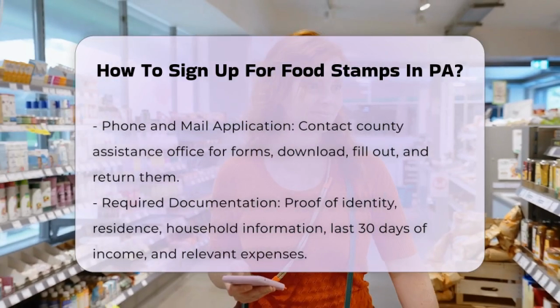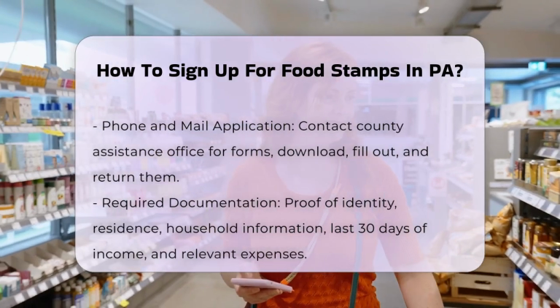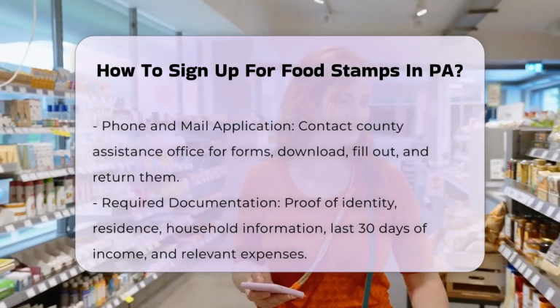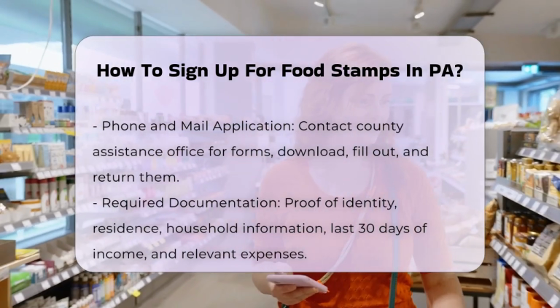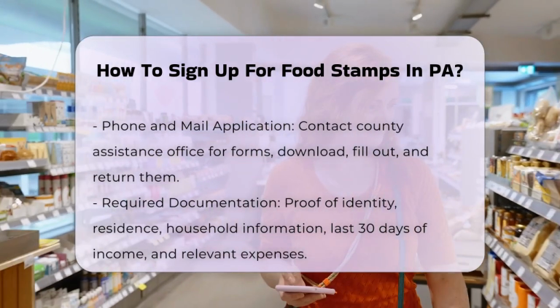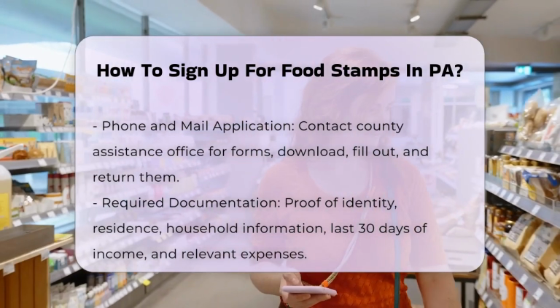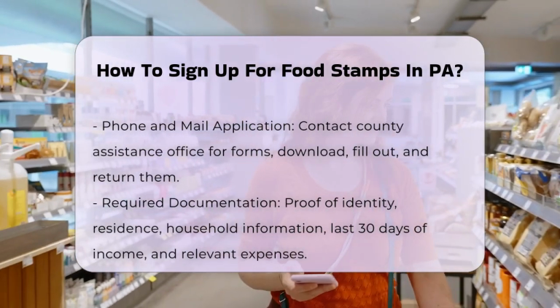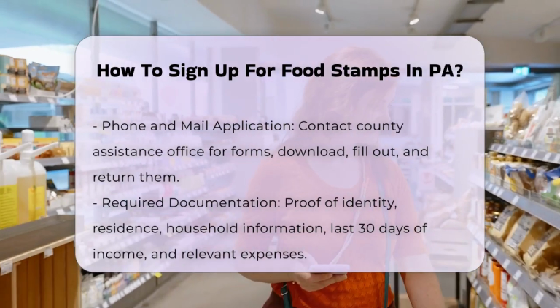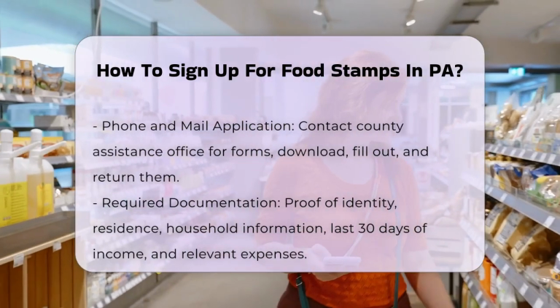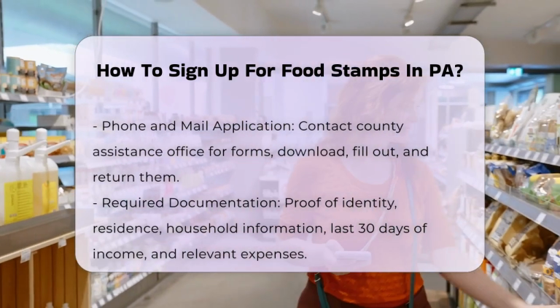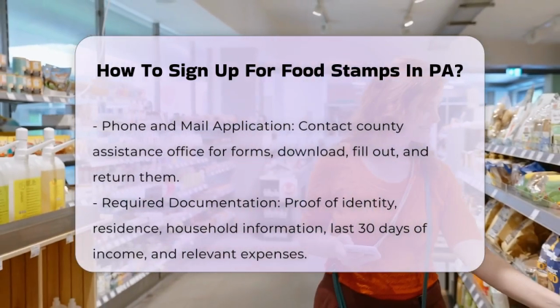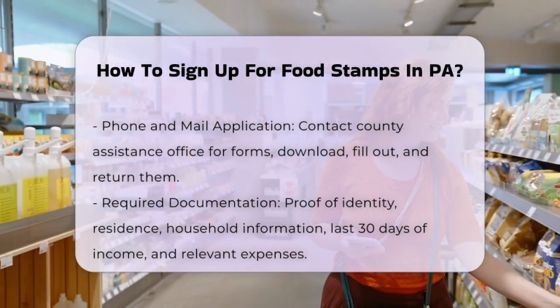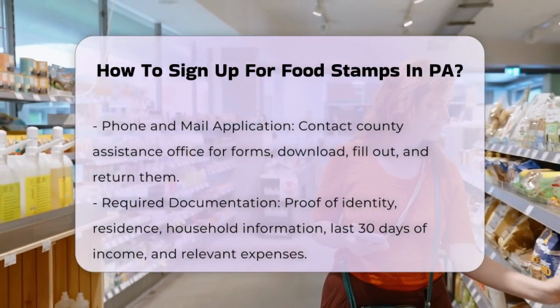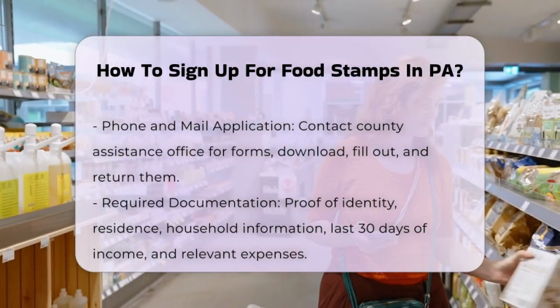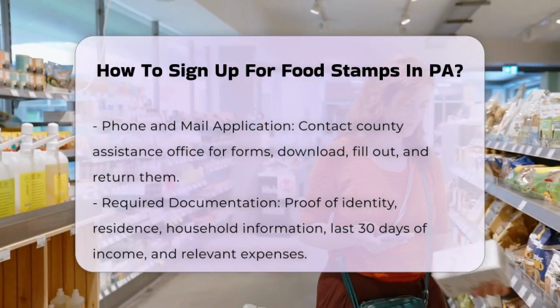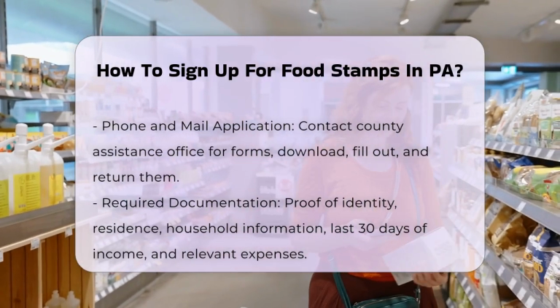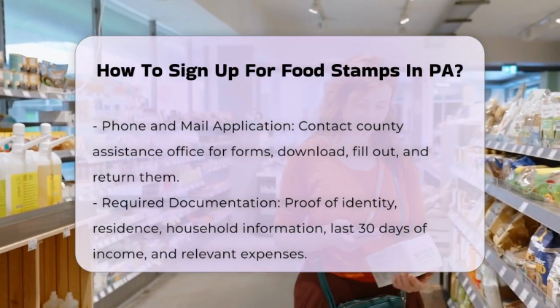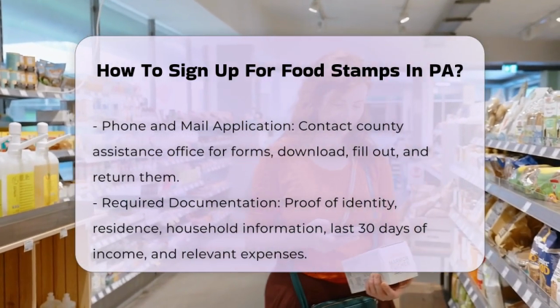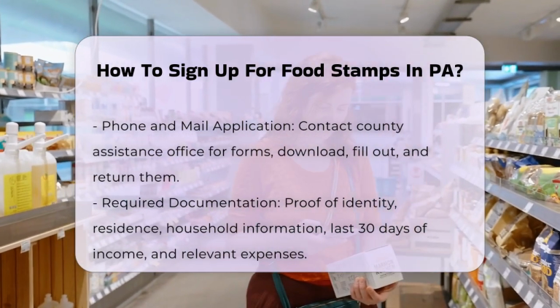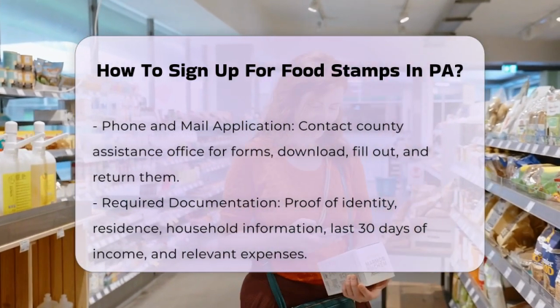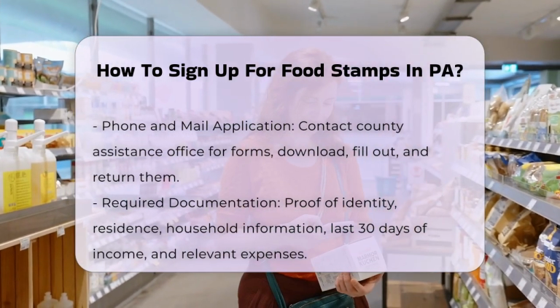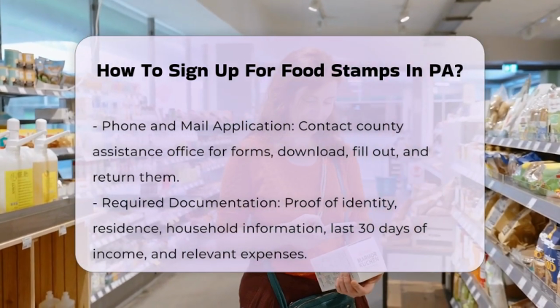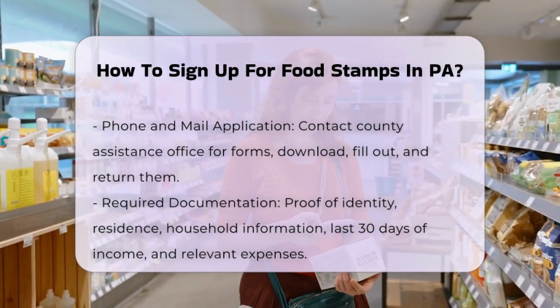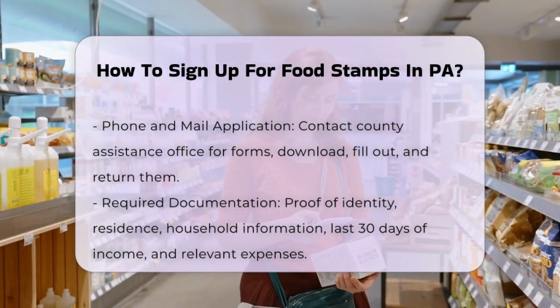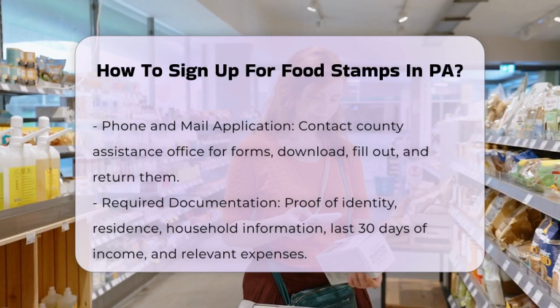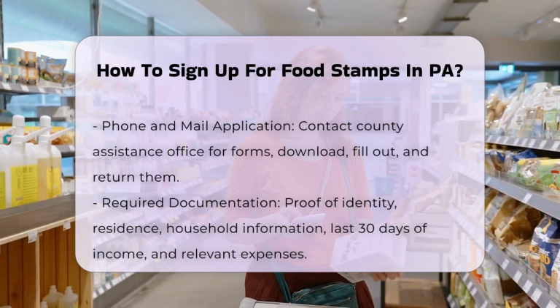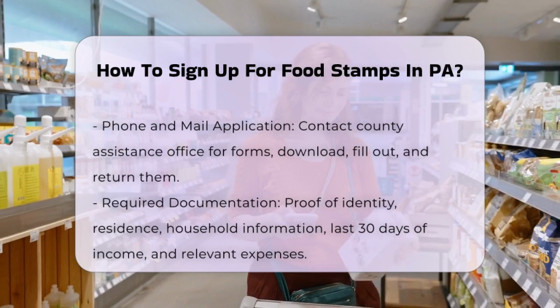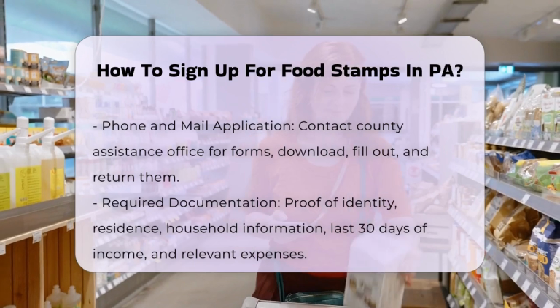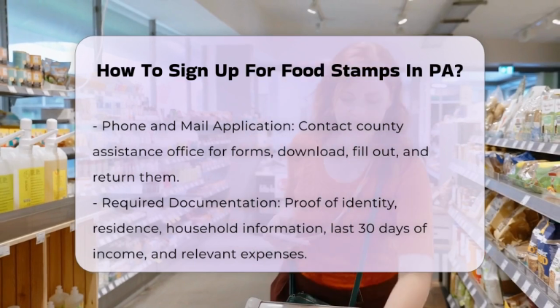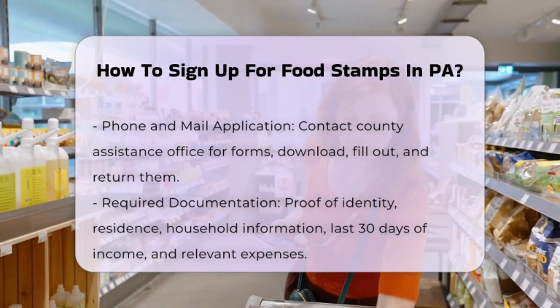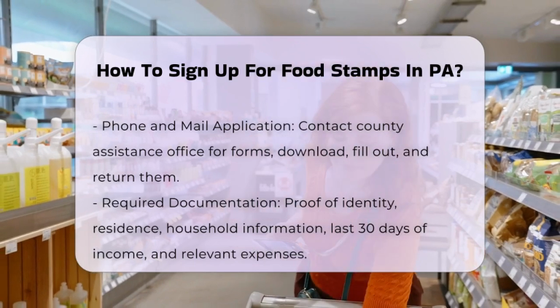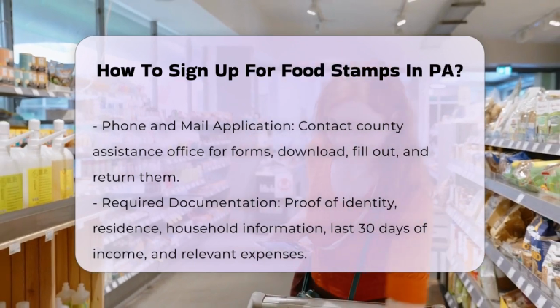Providing documents promptly helps expedite your application. If there are any issues with your application, a caseworker may contact you for clarification.